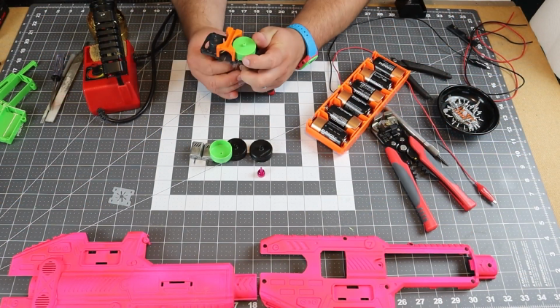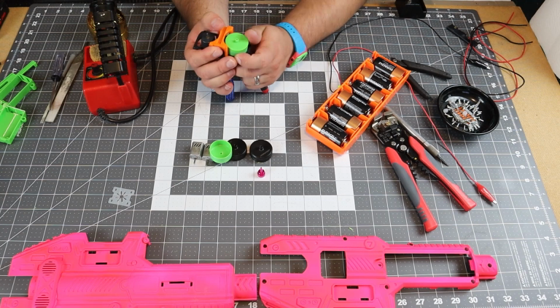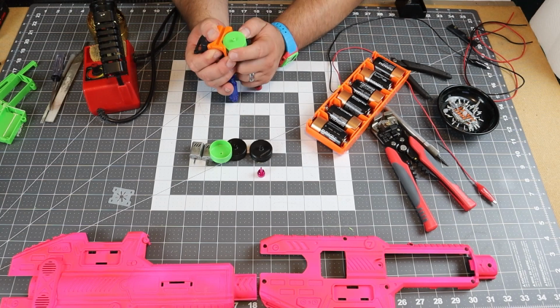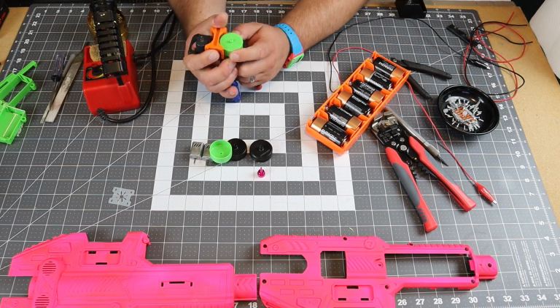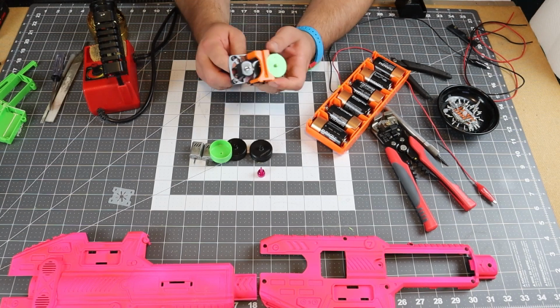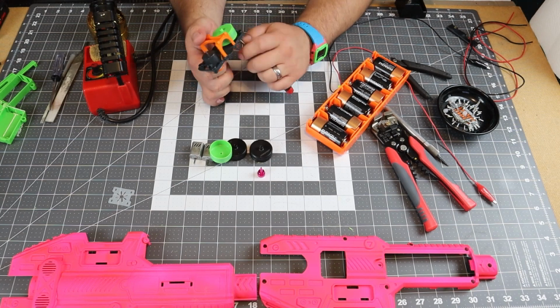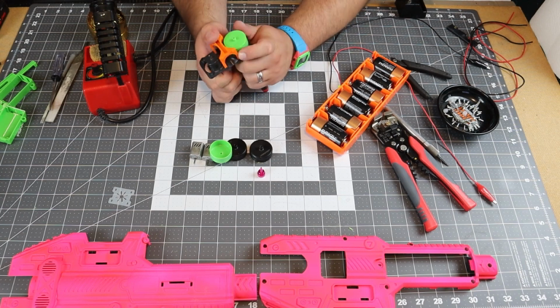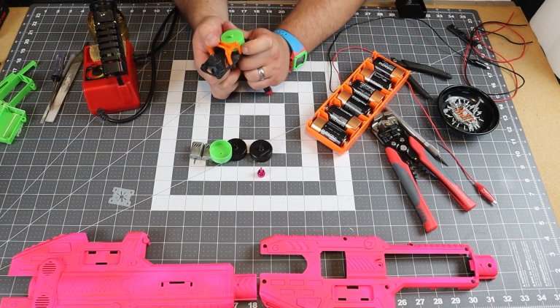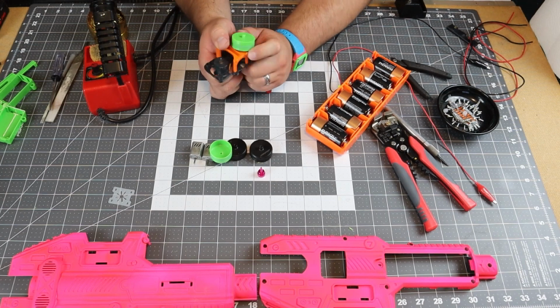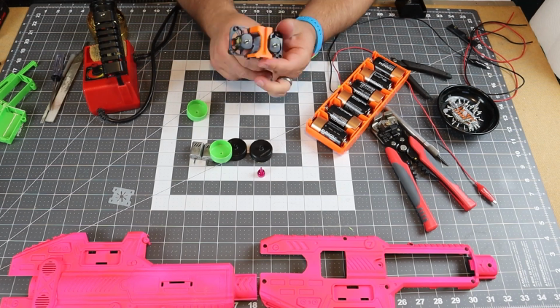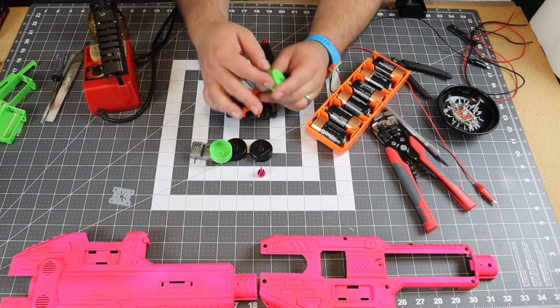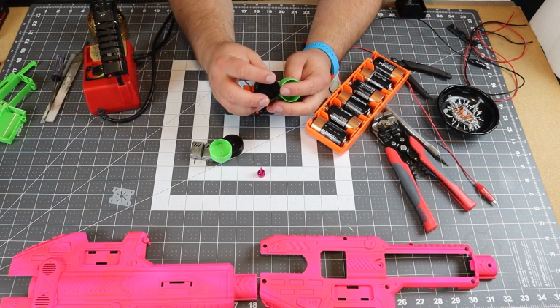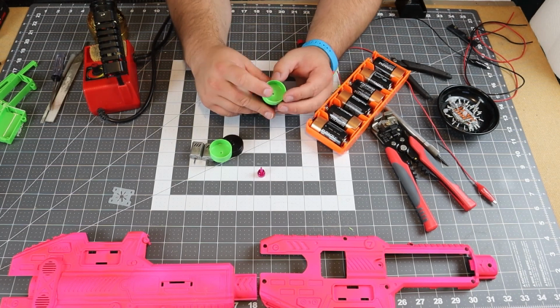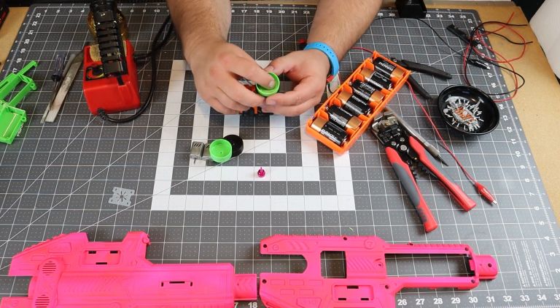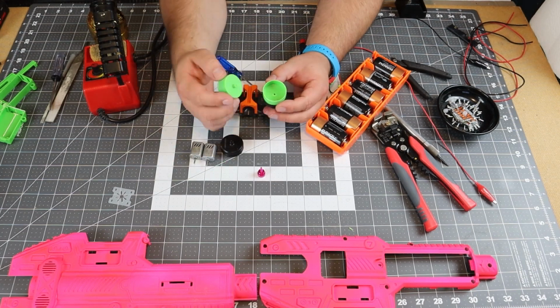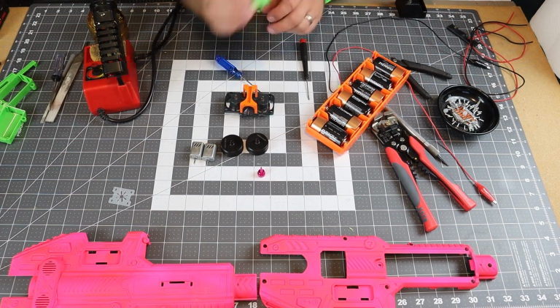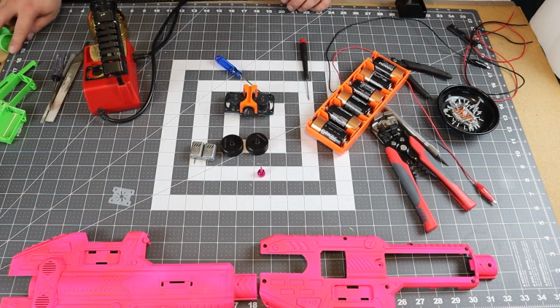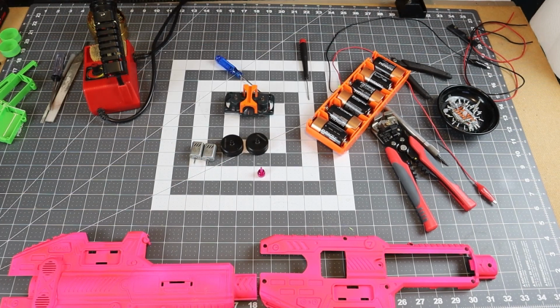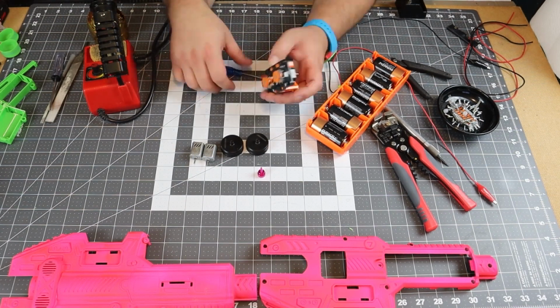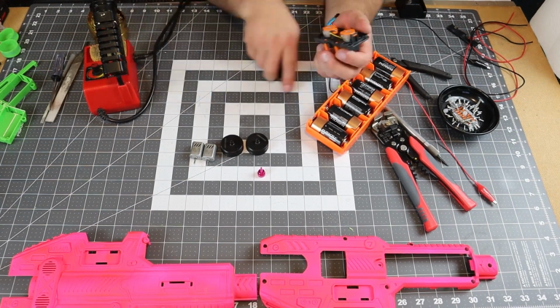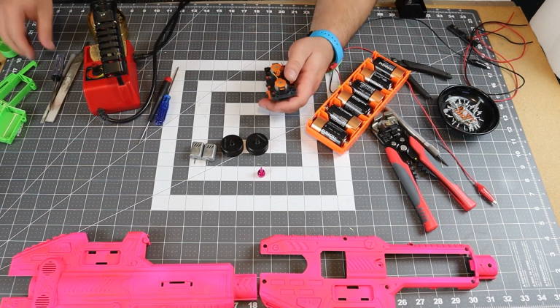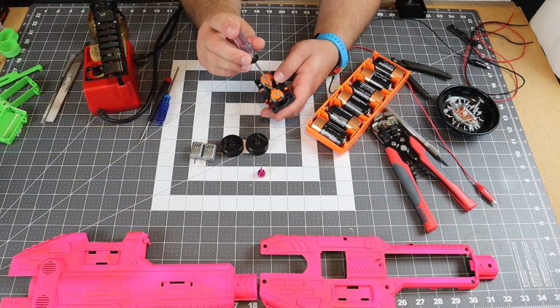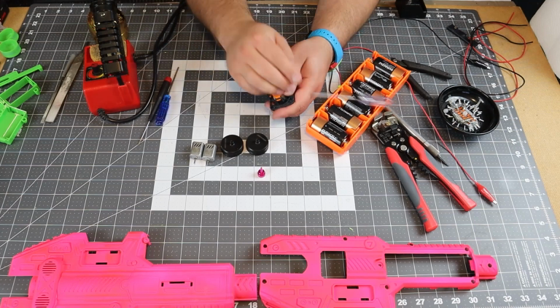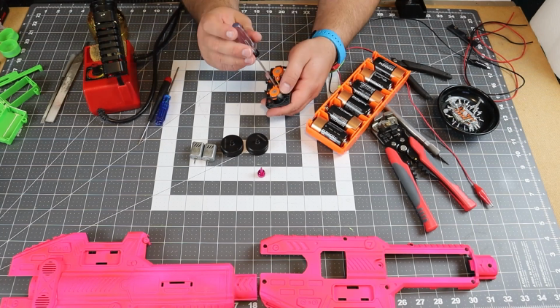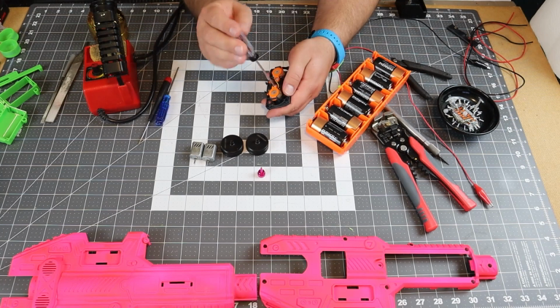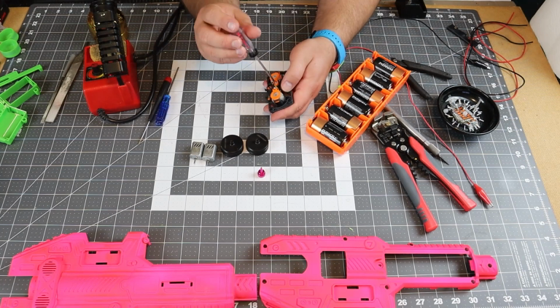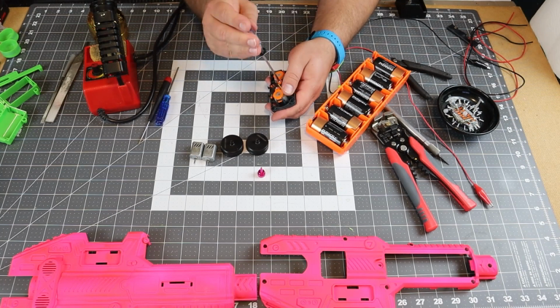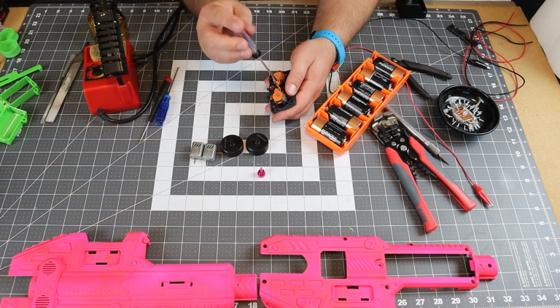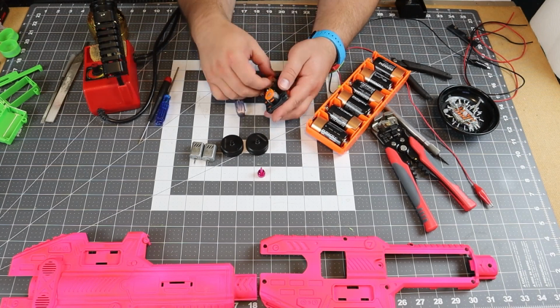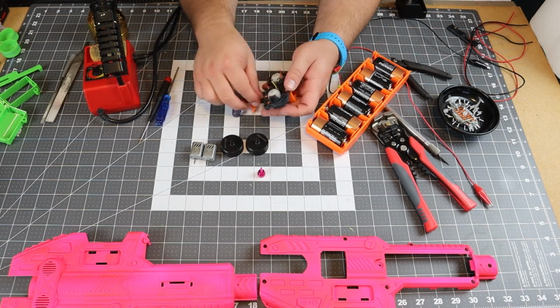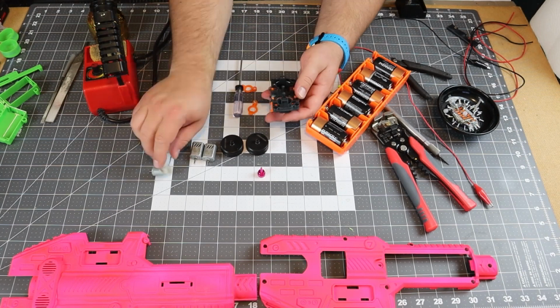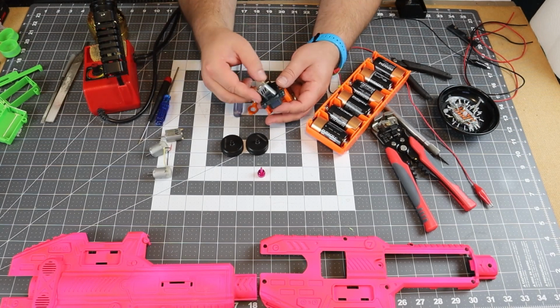Next up, we go ahead and wire up the flywheels. Of course, we start off by testing the polarity and checking the rotation of the flywheels.